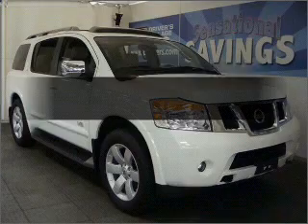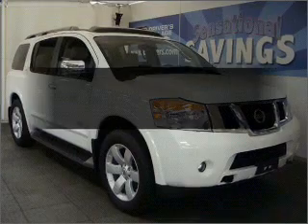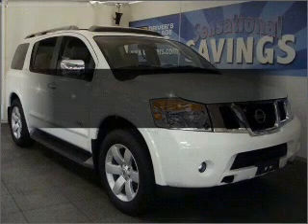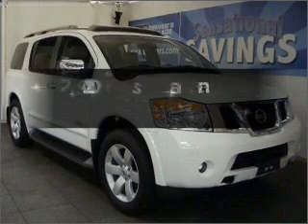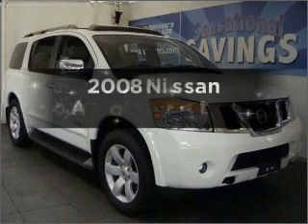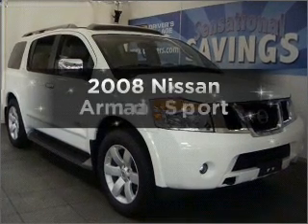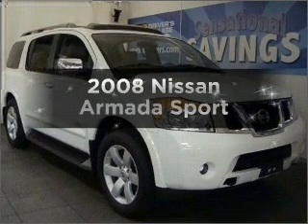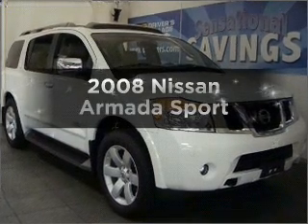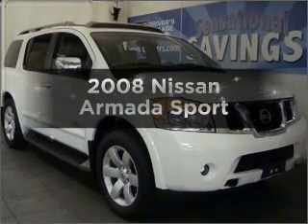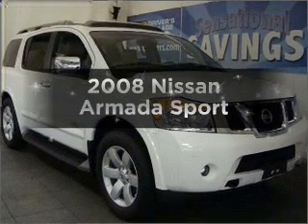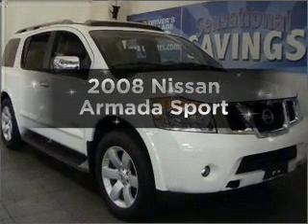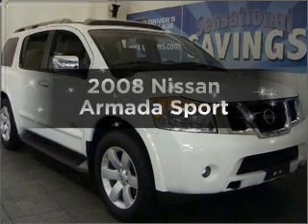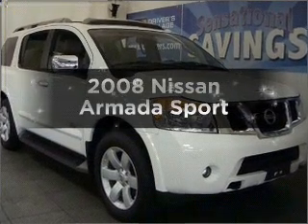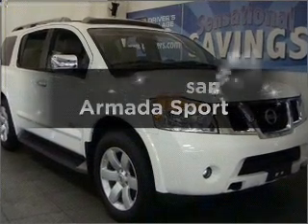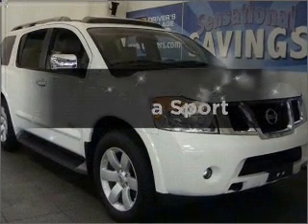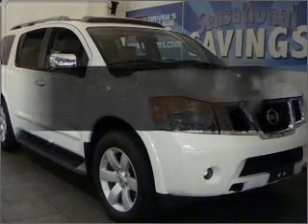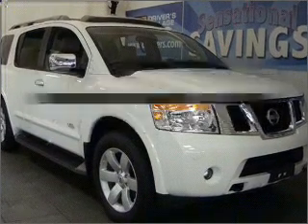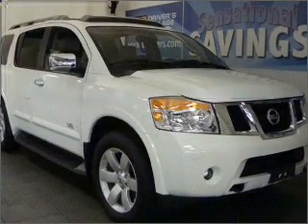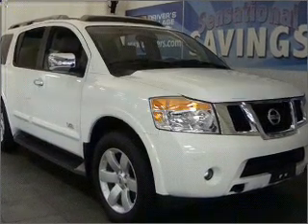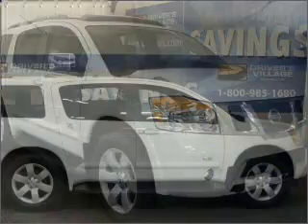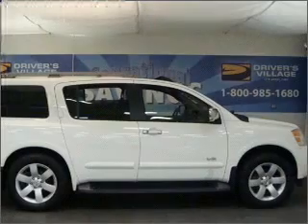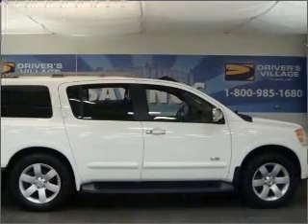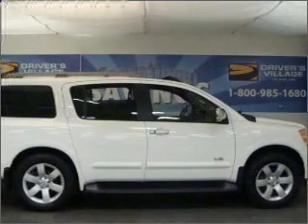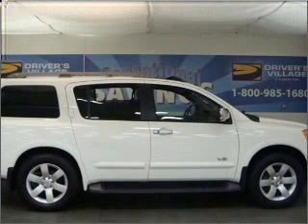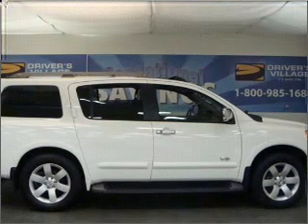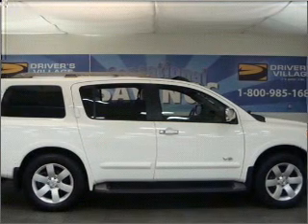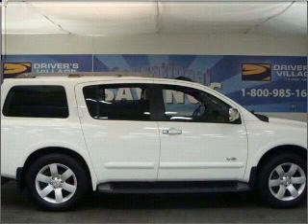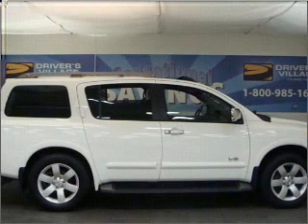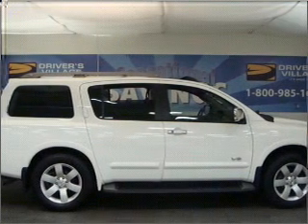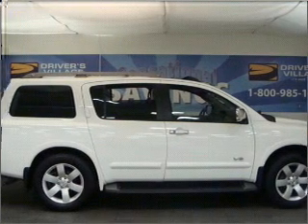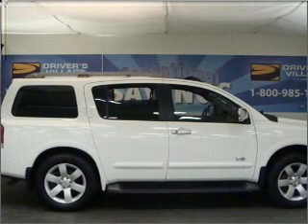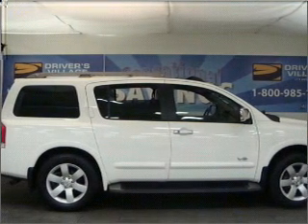Get noticed in this 2008 Nissan Armada. If you're looking for an automobile with great attributes, look no further.